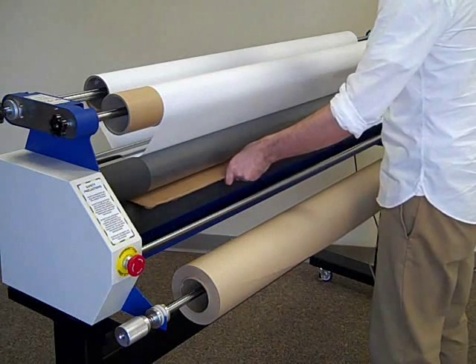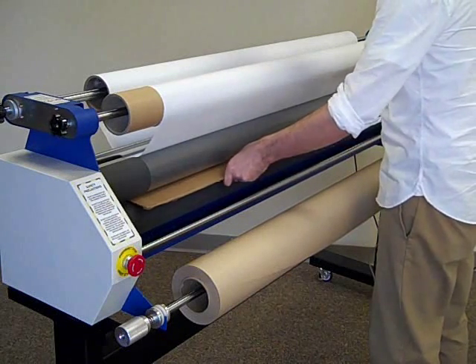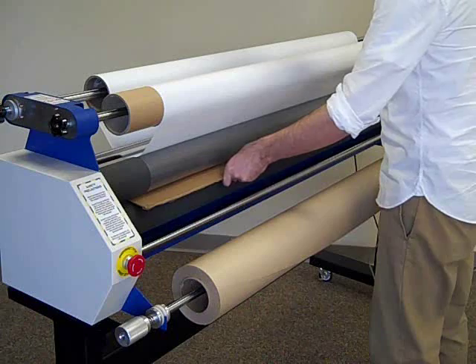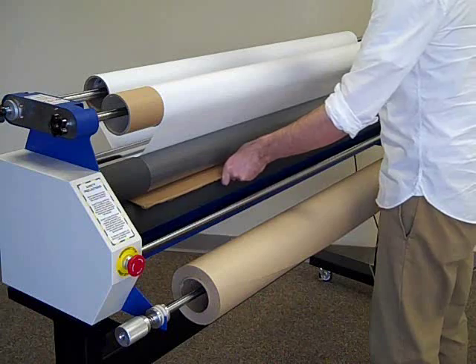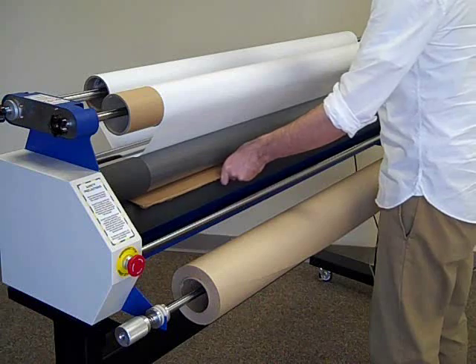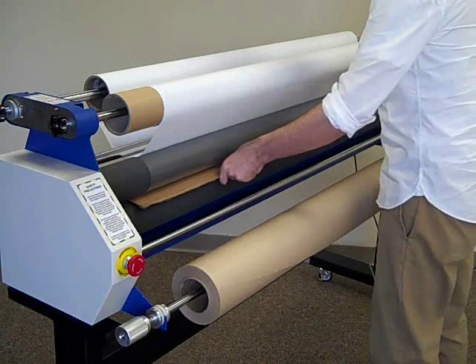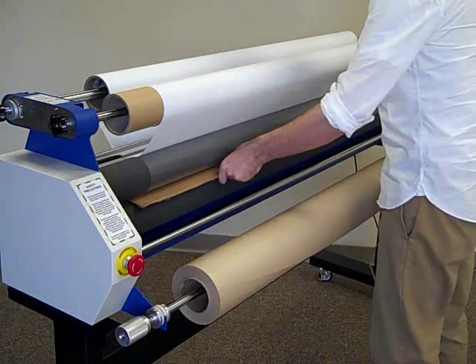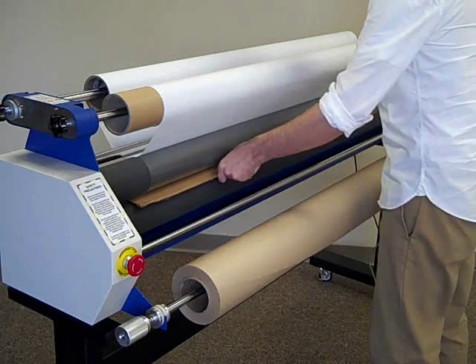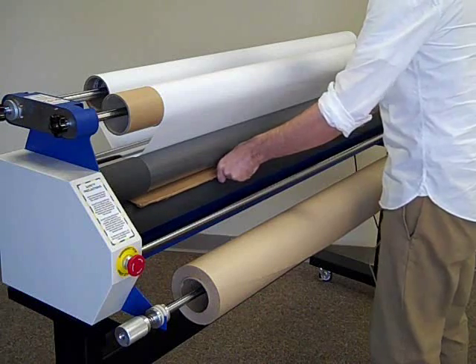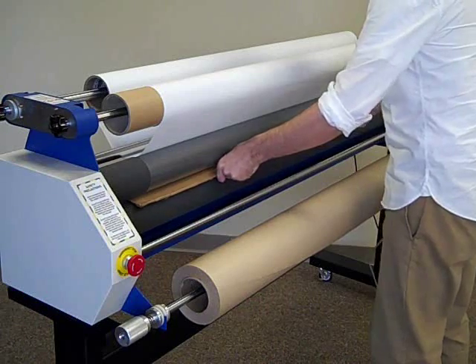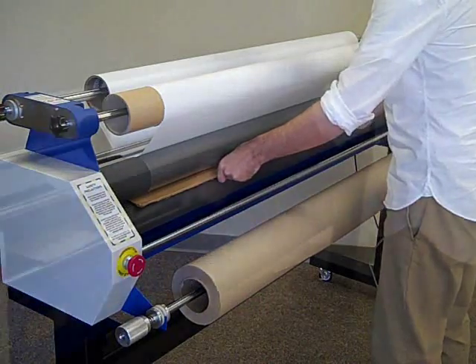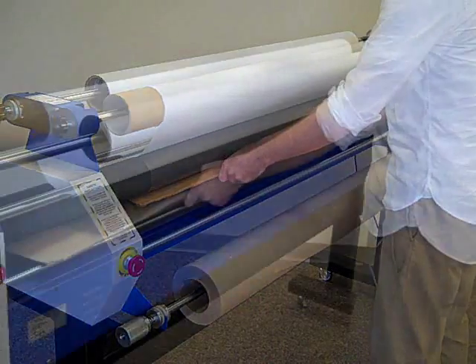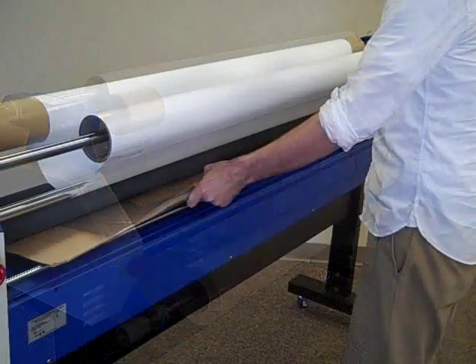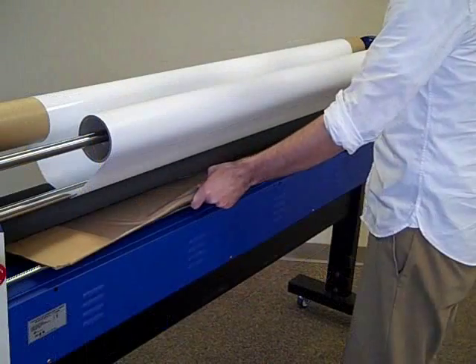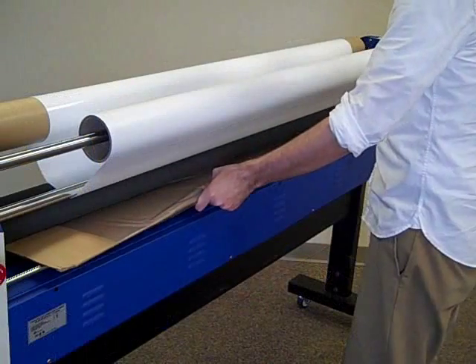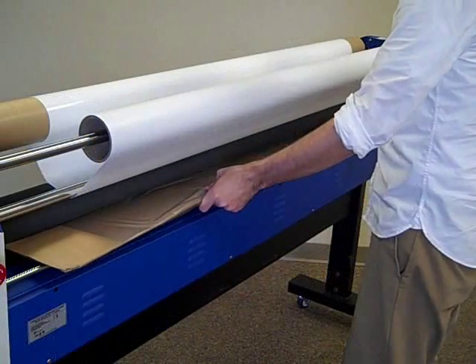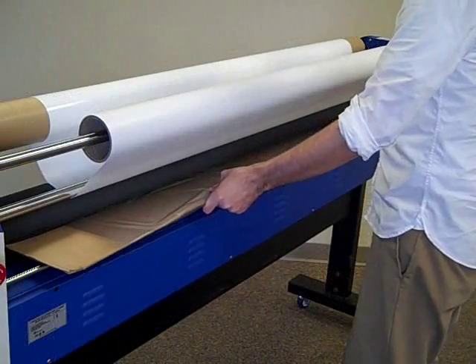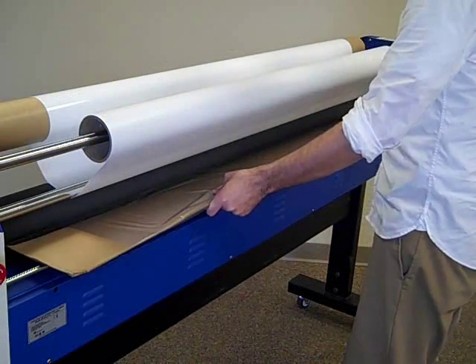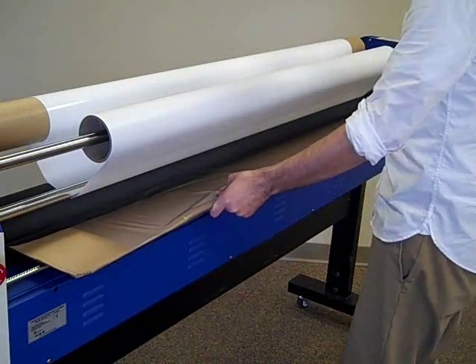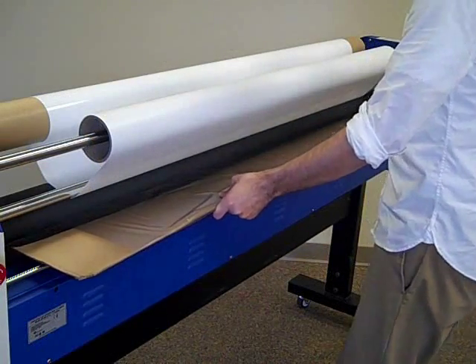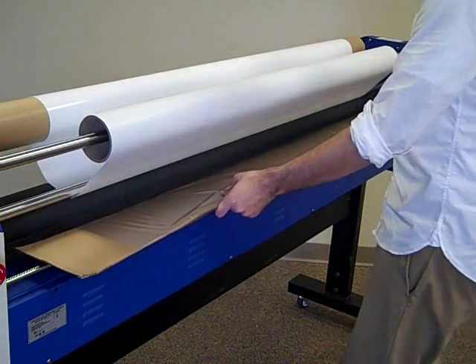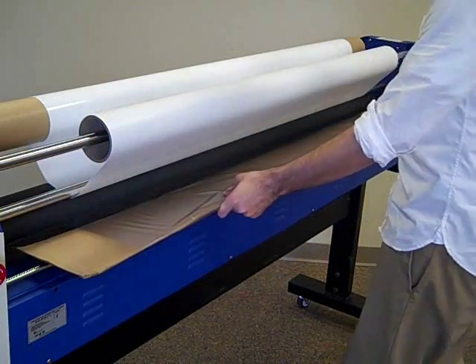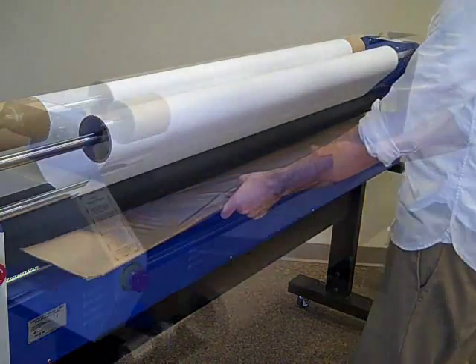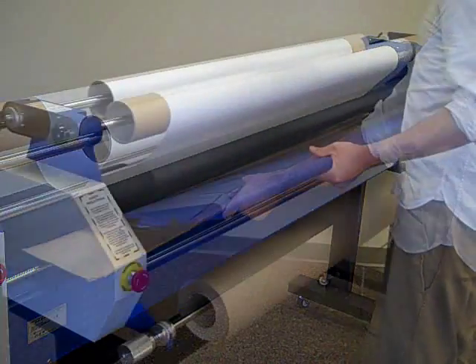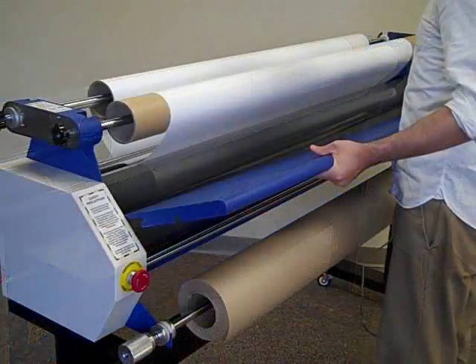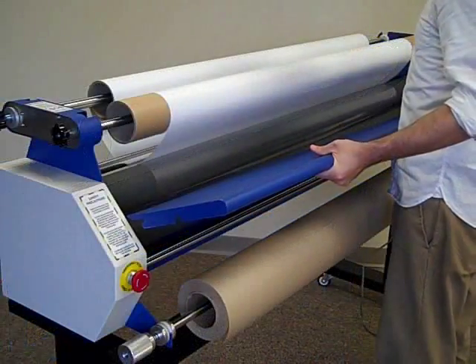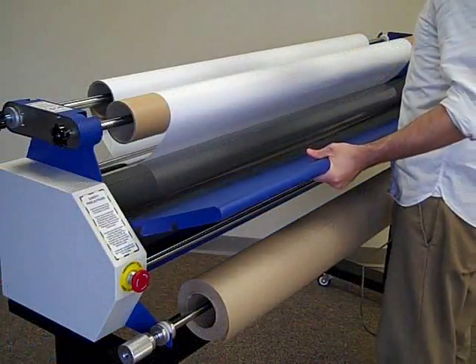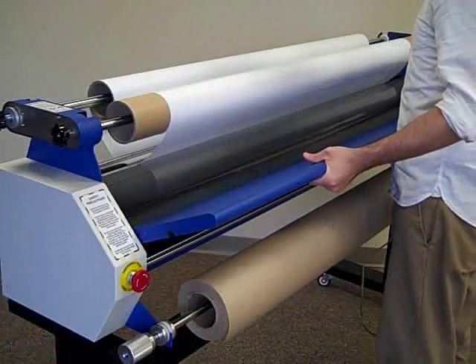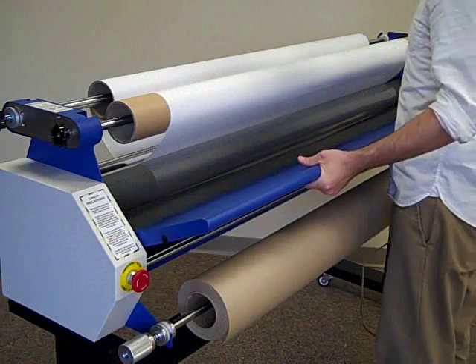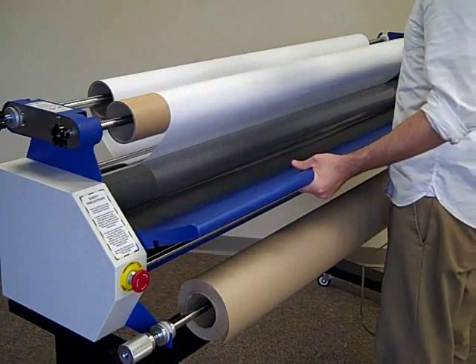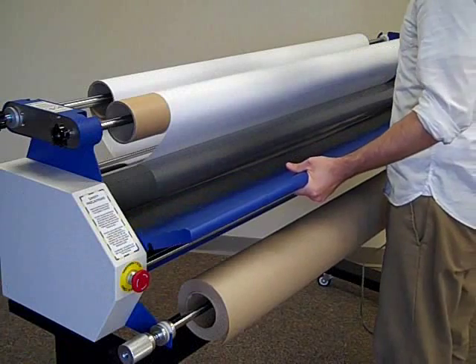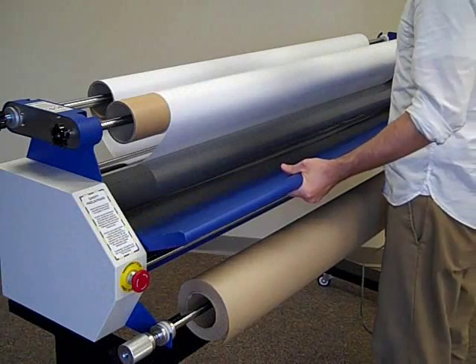At the back of the machine, pull the board clear of the rollers. Replace the media tray and roller guard.